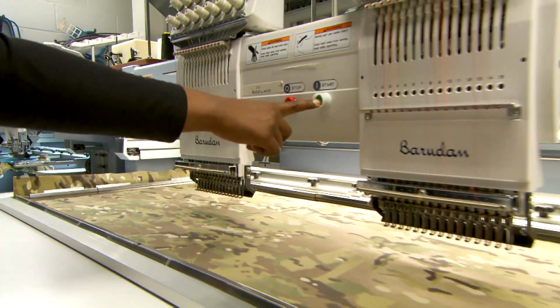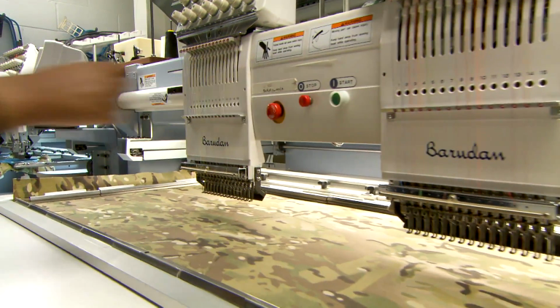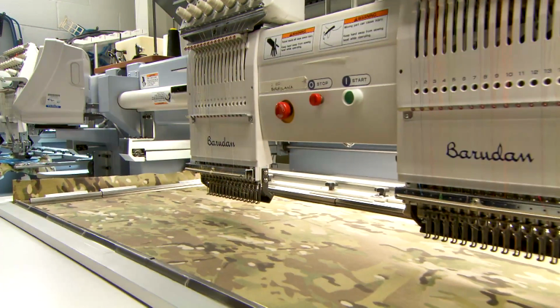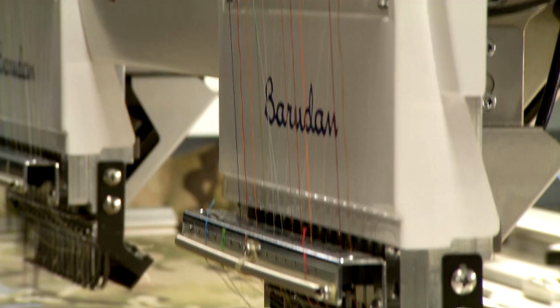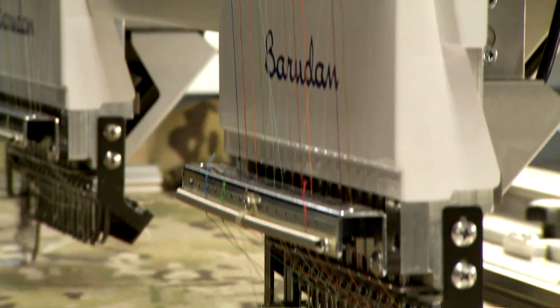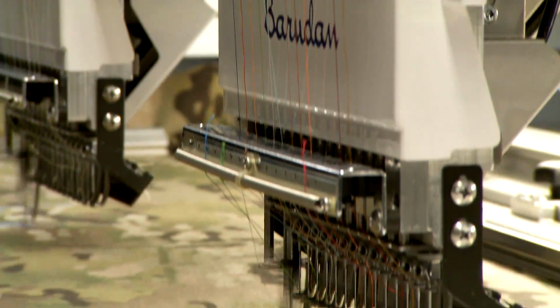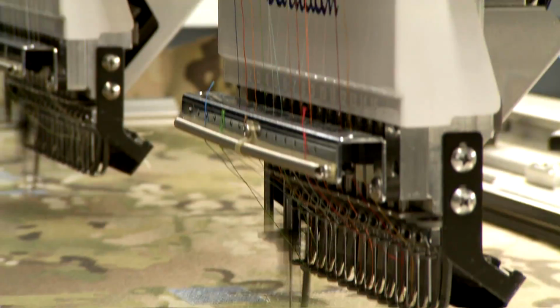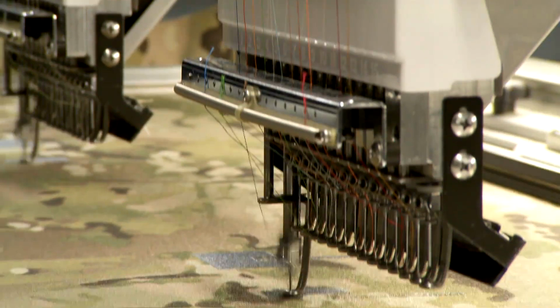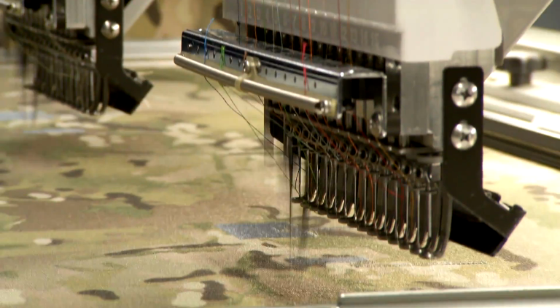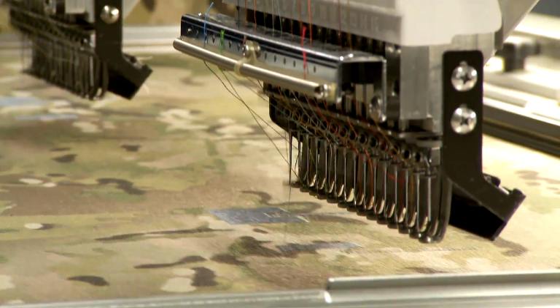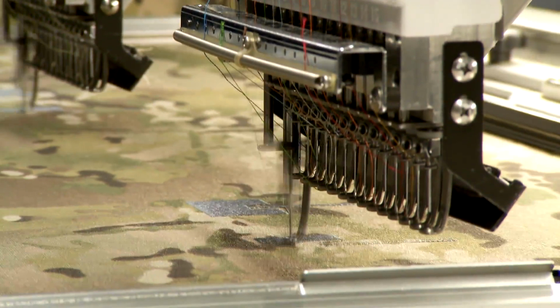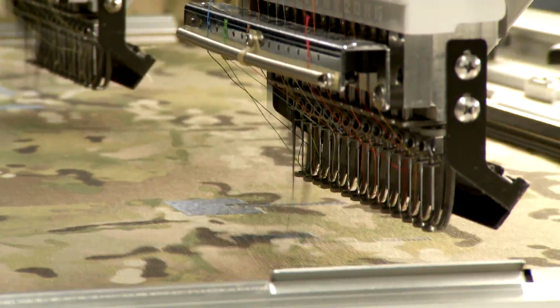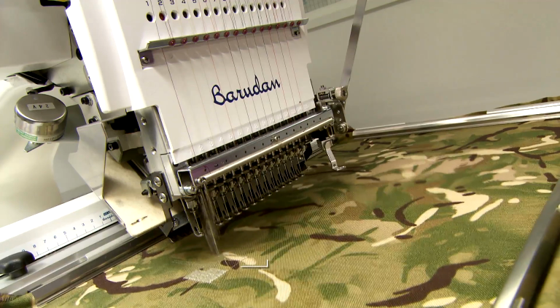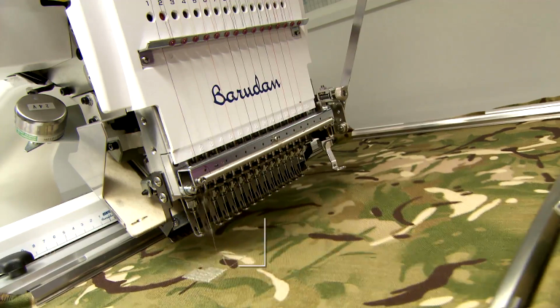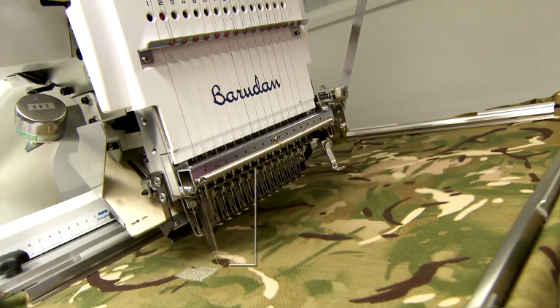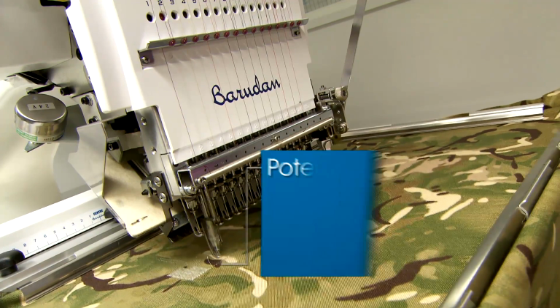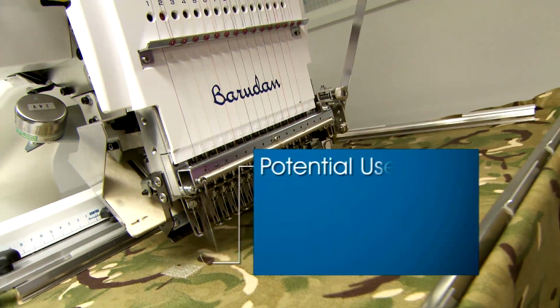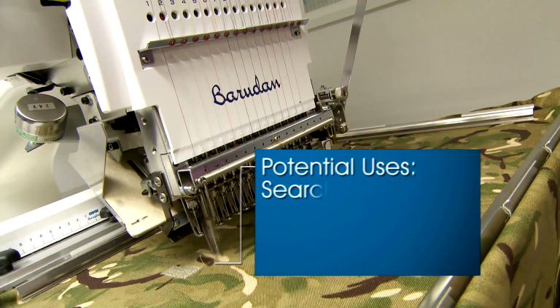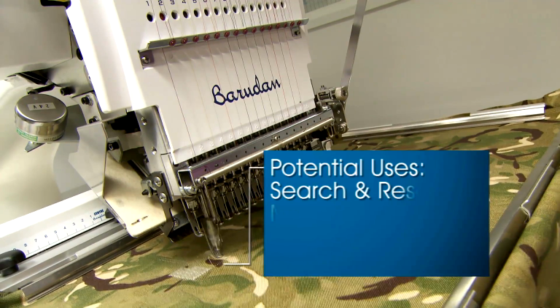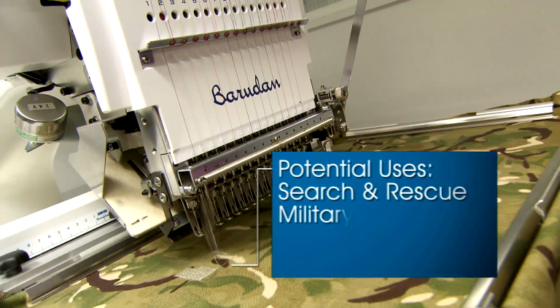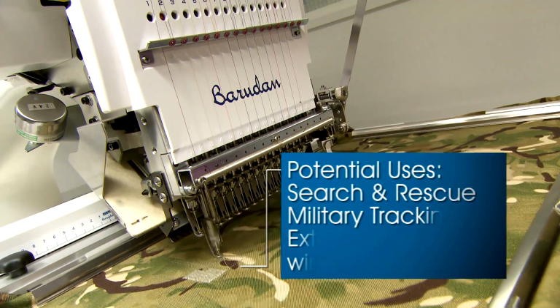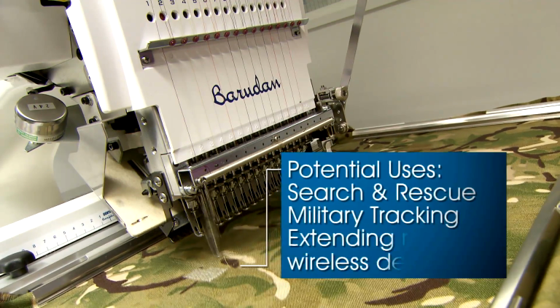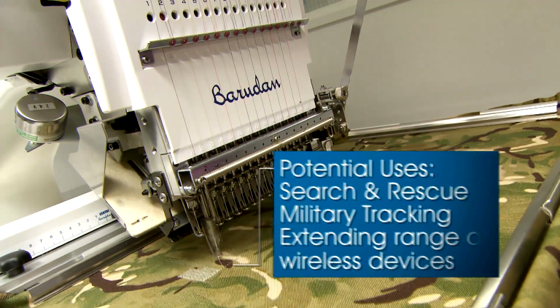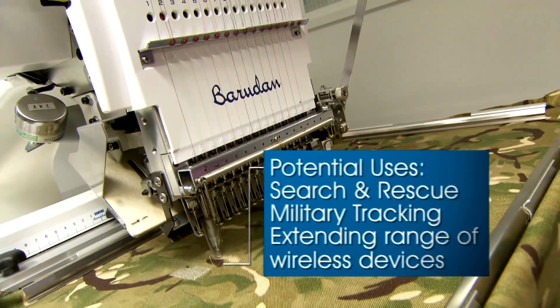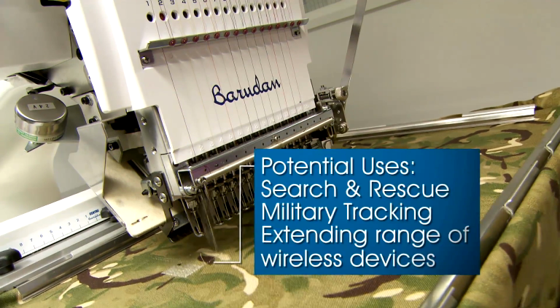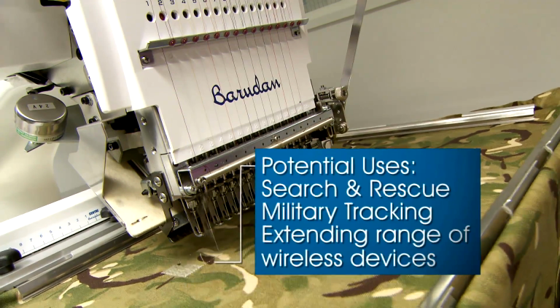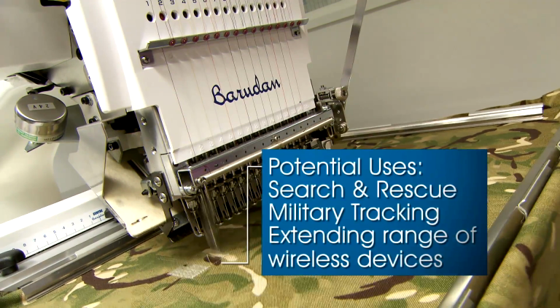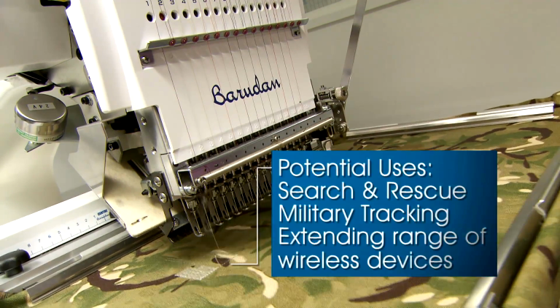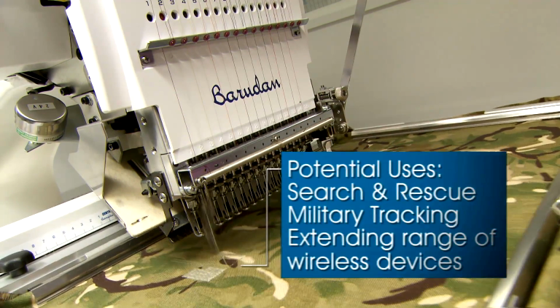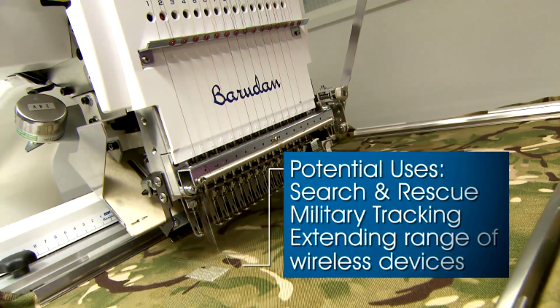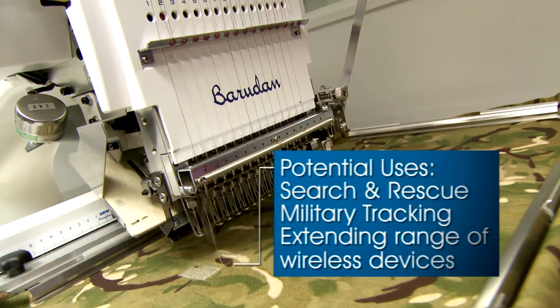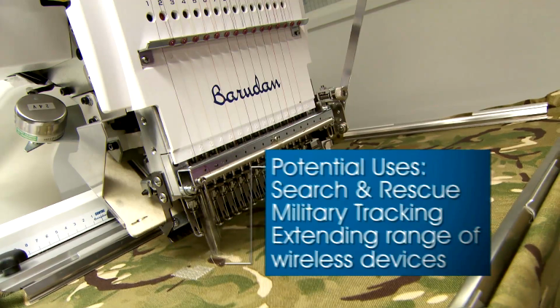We started developing fabric antenna systems for high frequency communication systems.